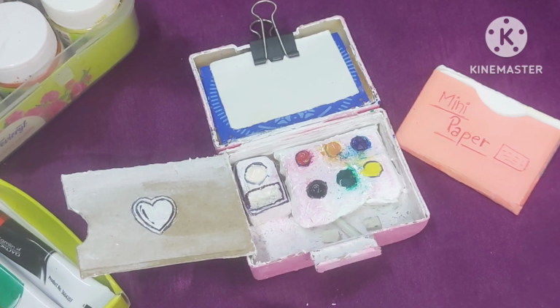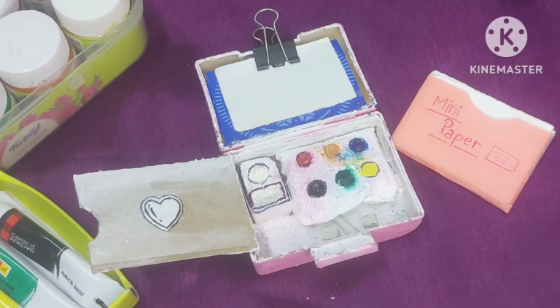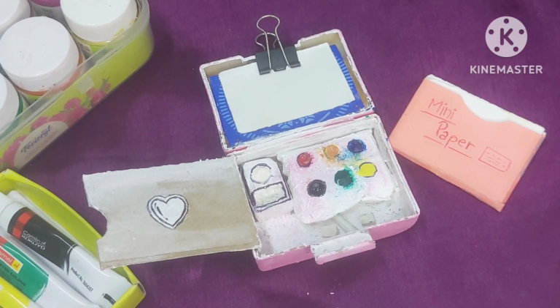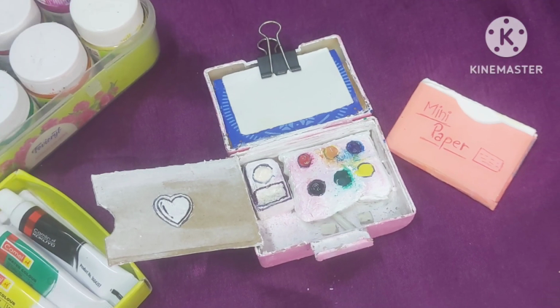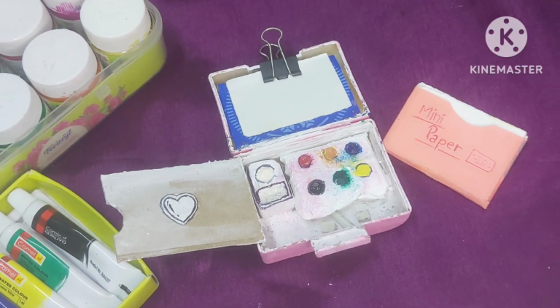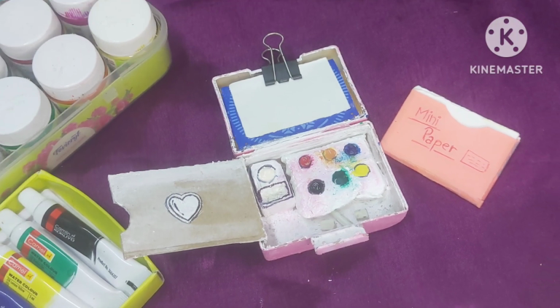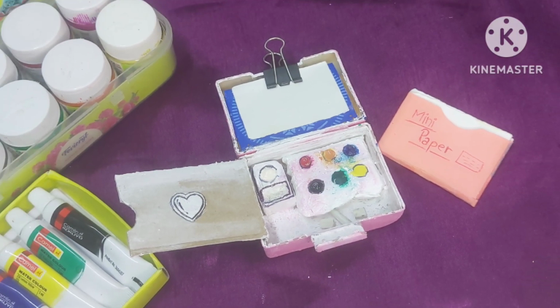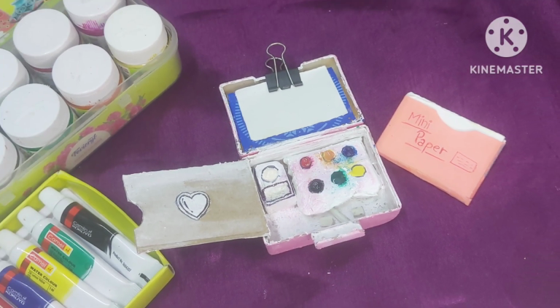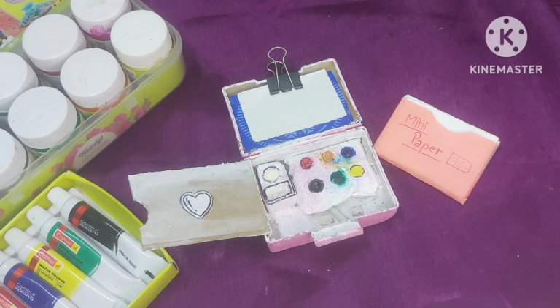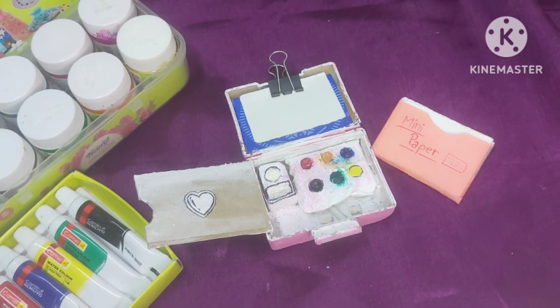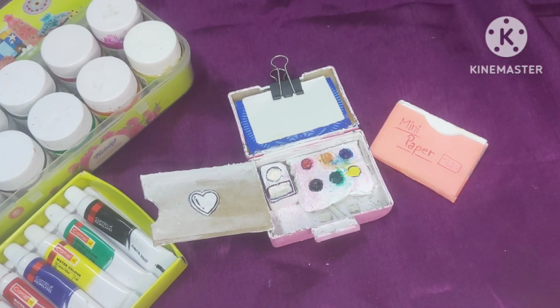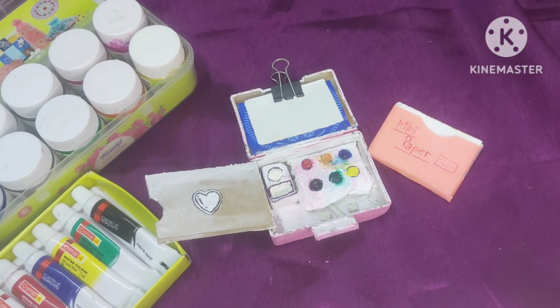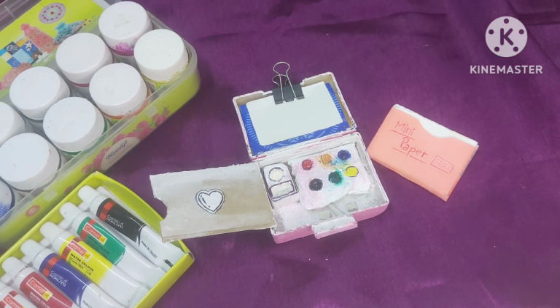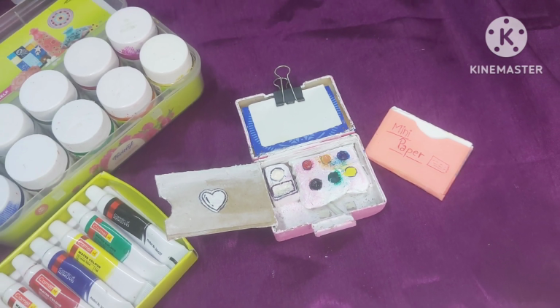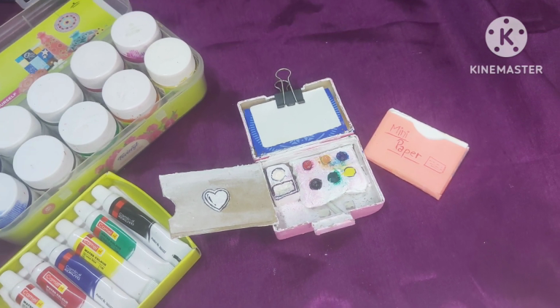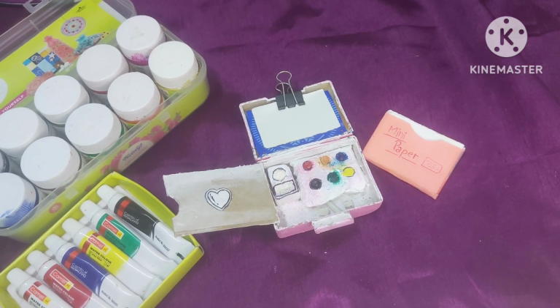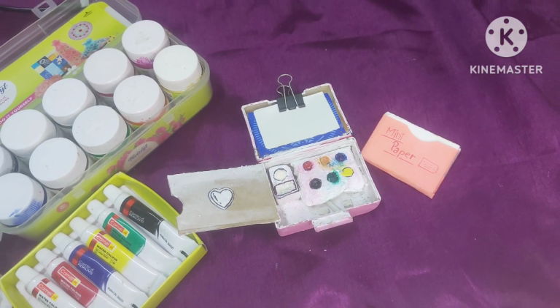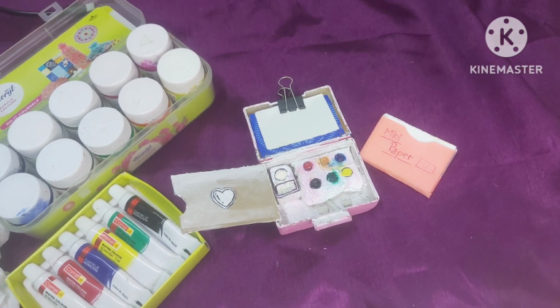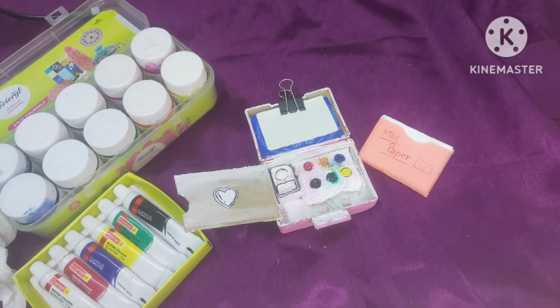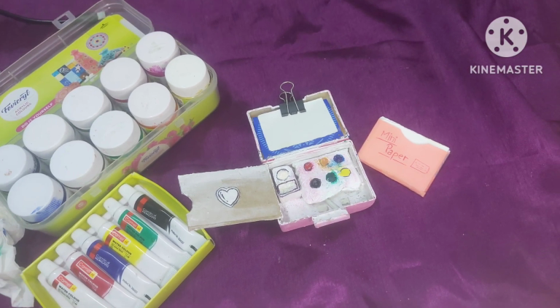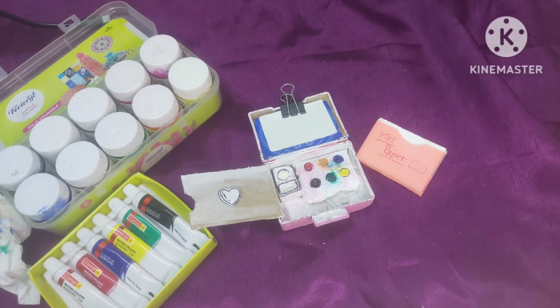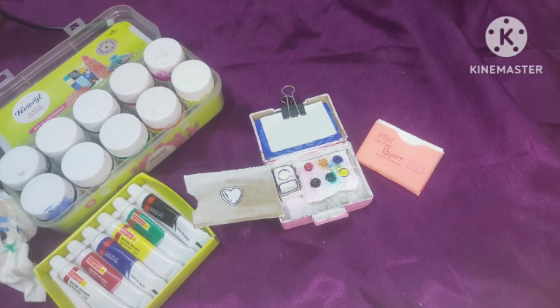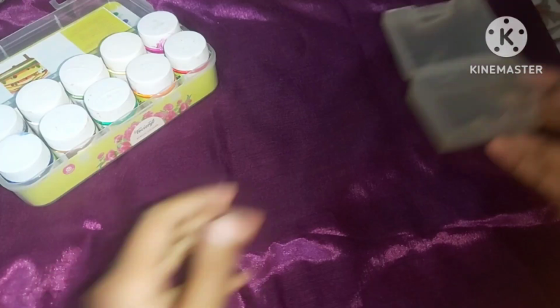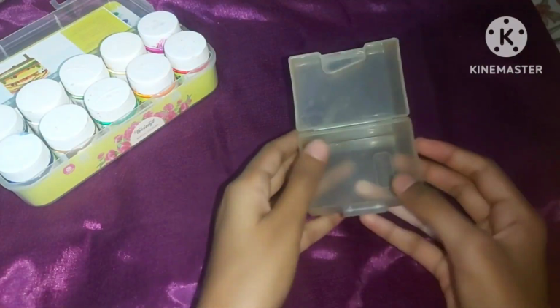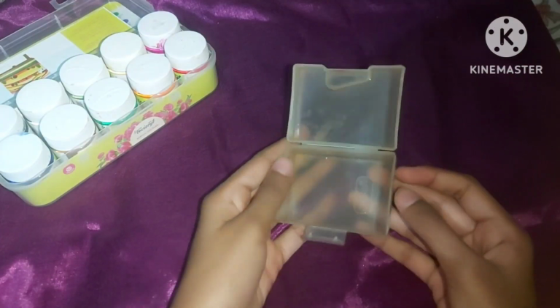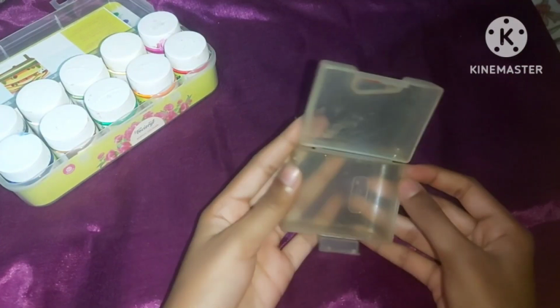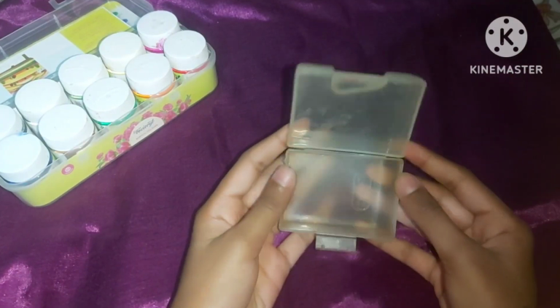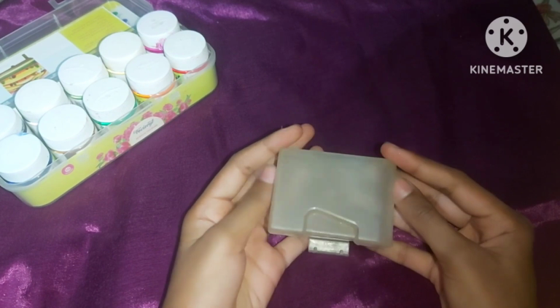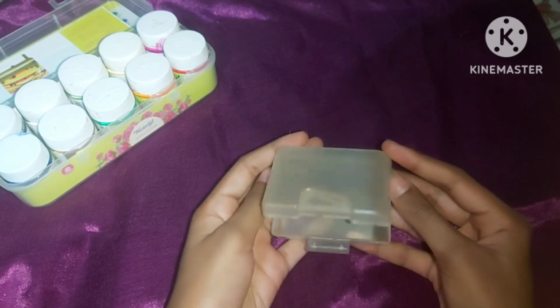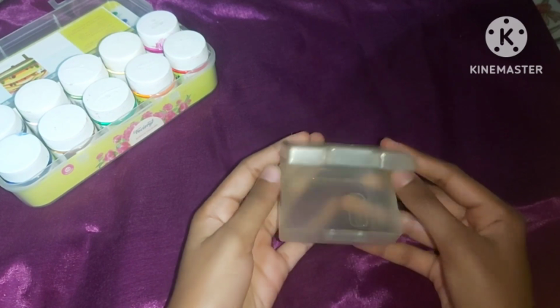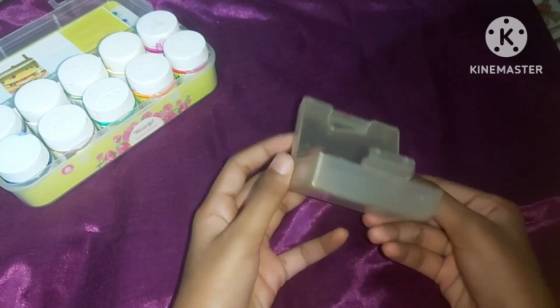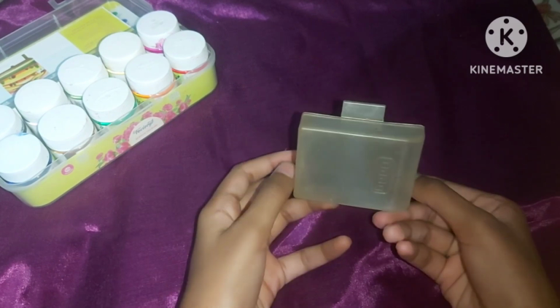In today's video, we will learn how to make a cute palette for the travel line.